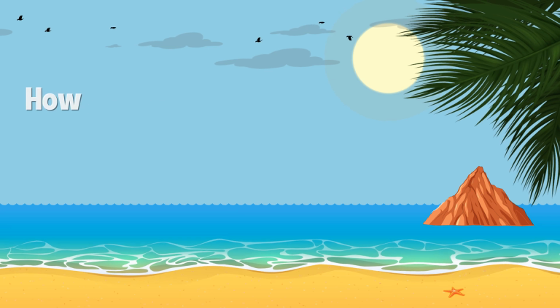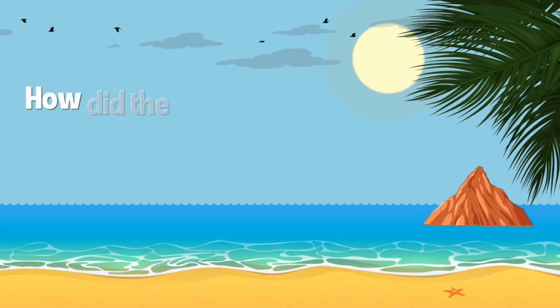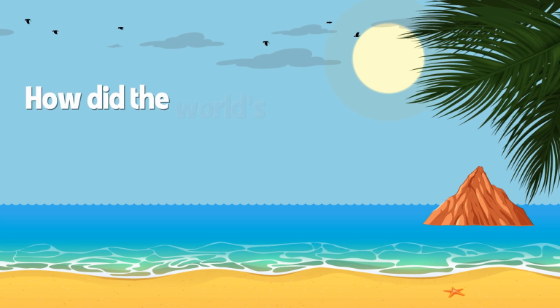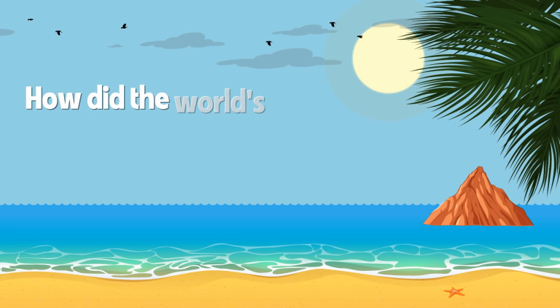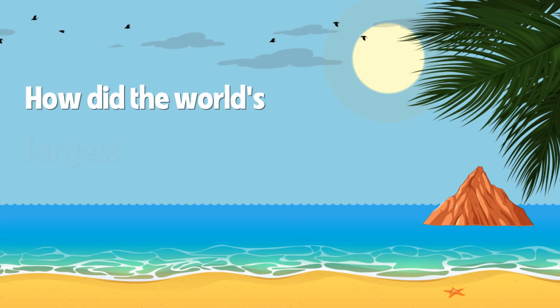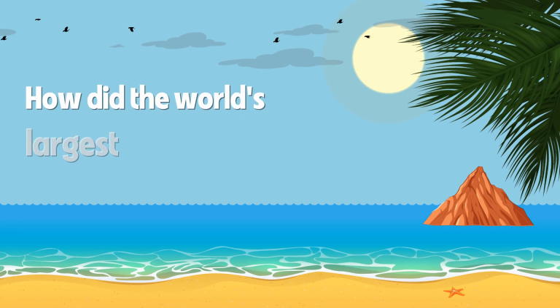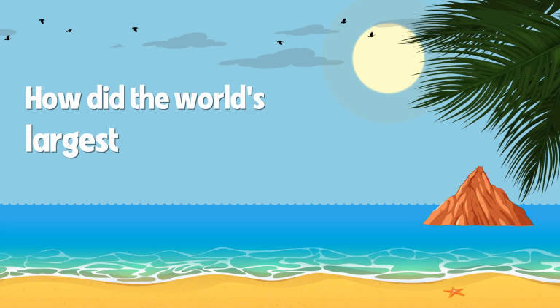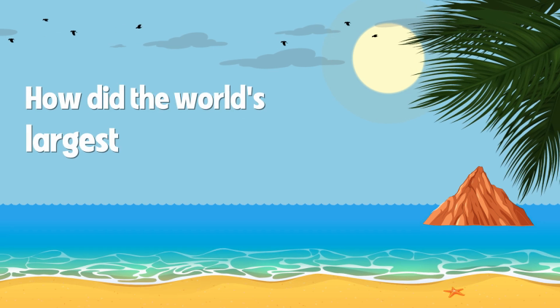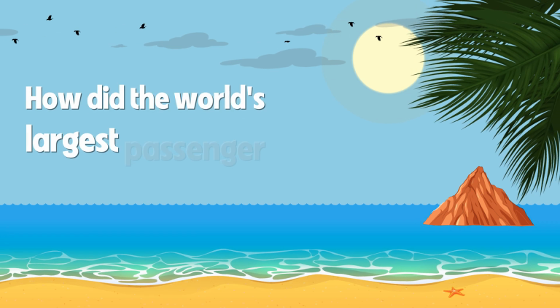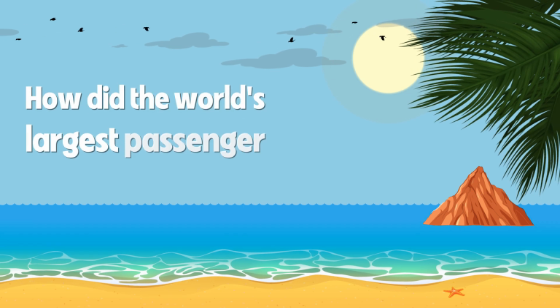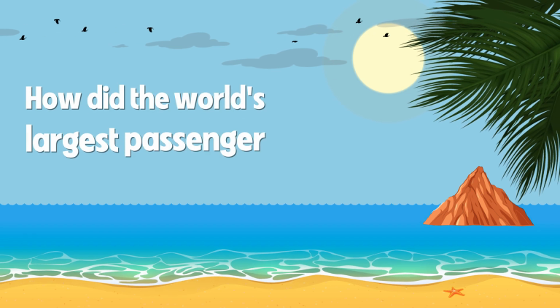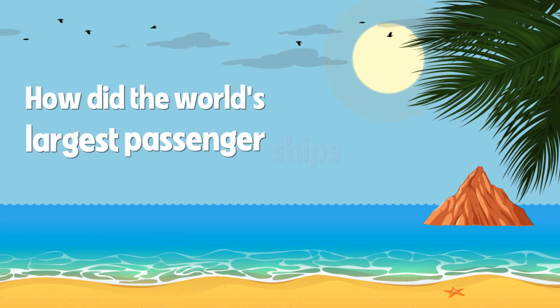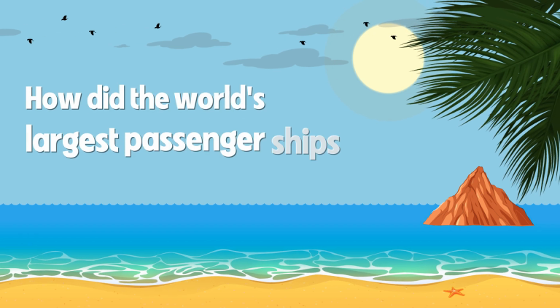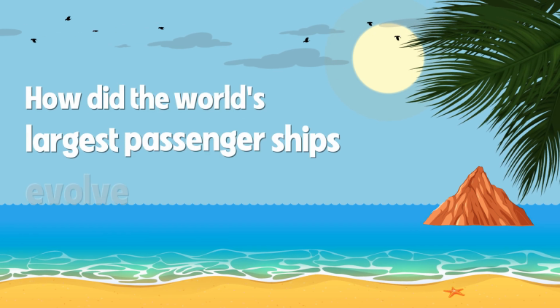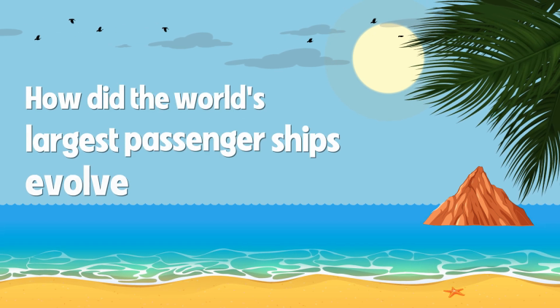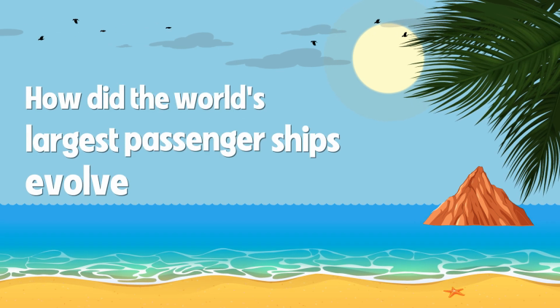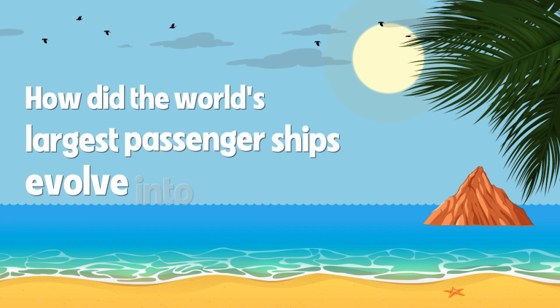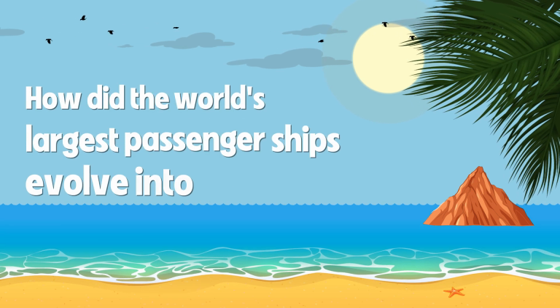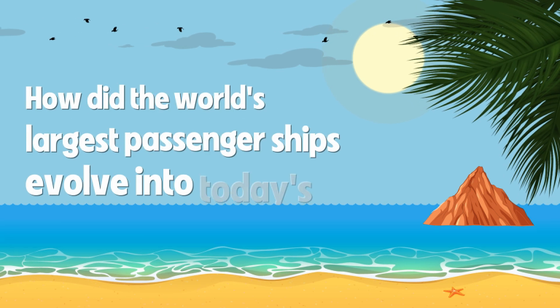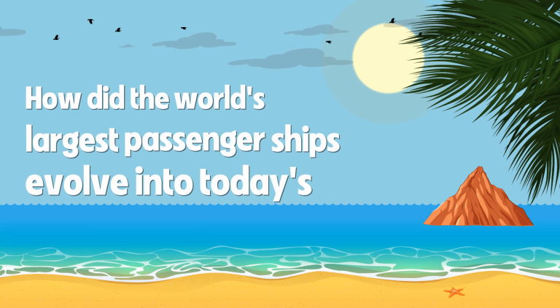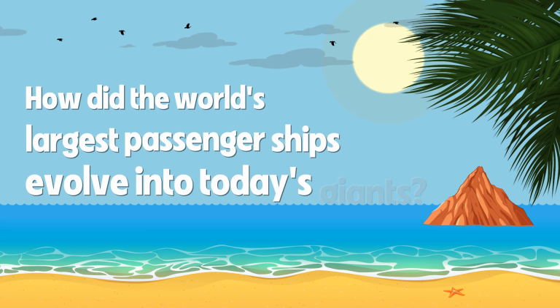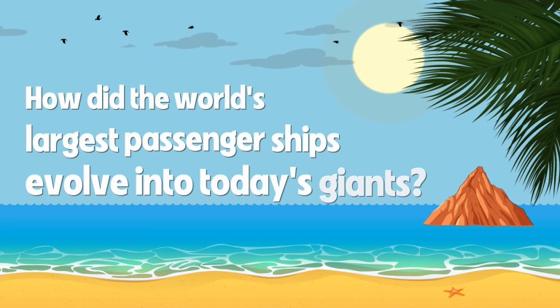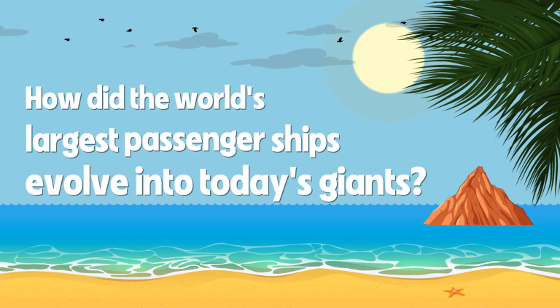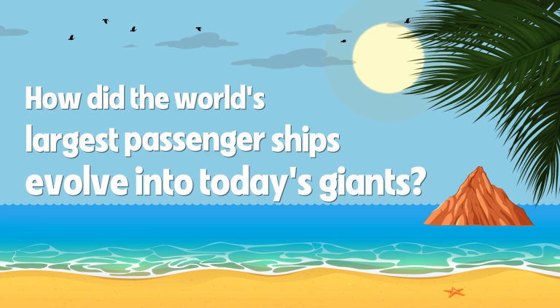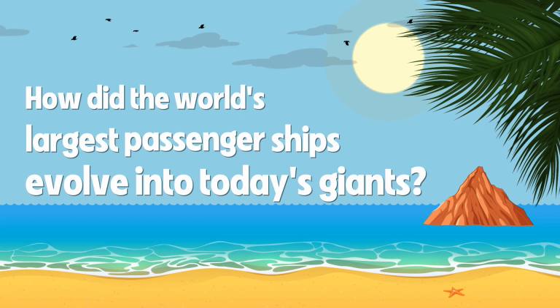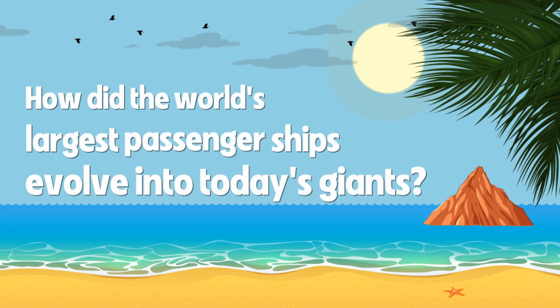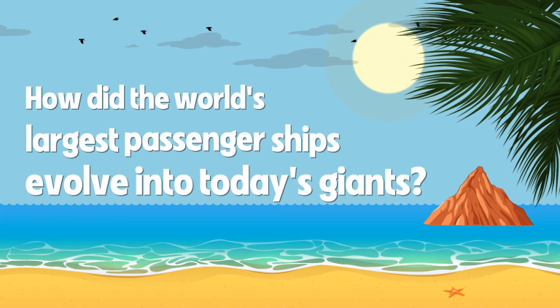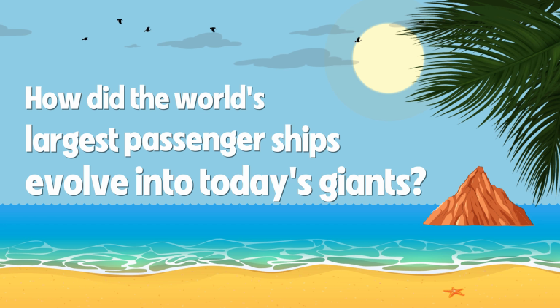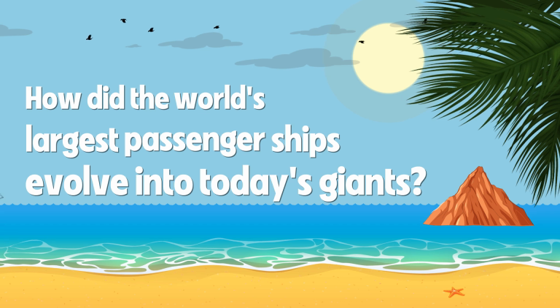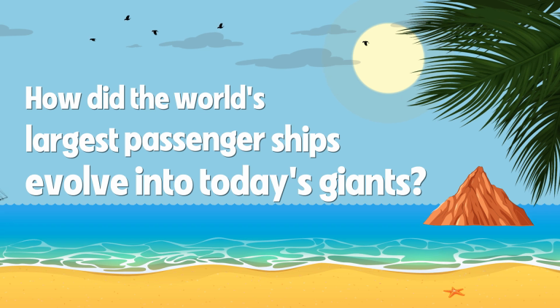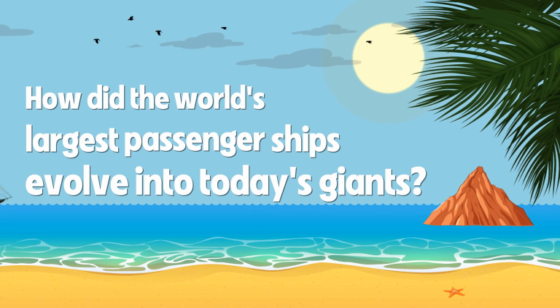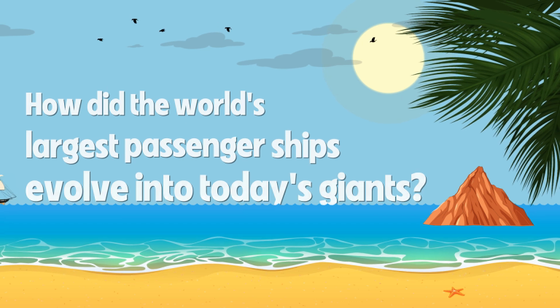How did the world's largest passenger ships evolve into today's giants? Let's take a look.